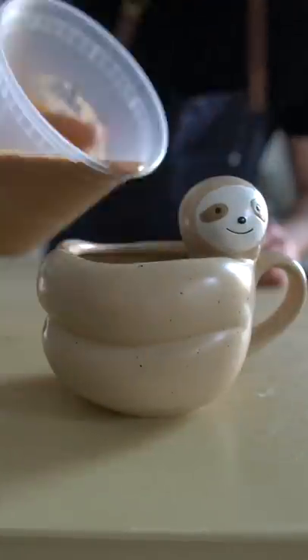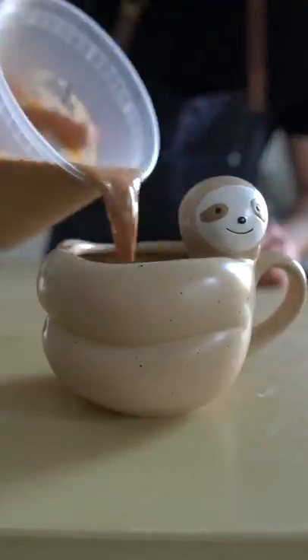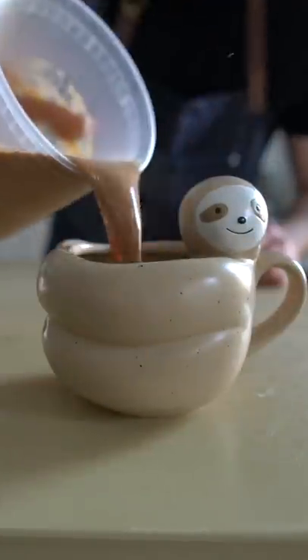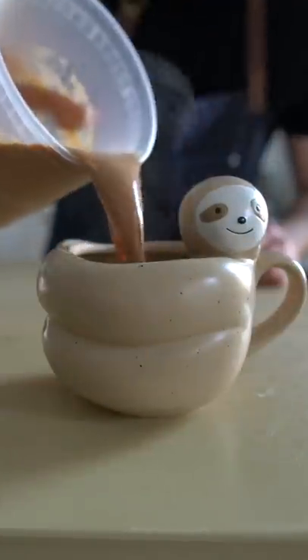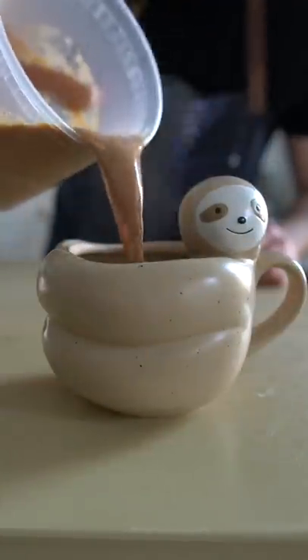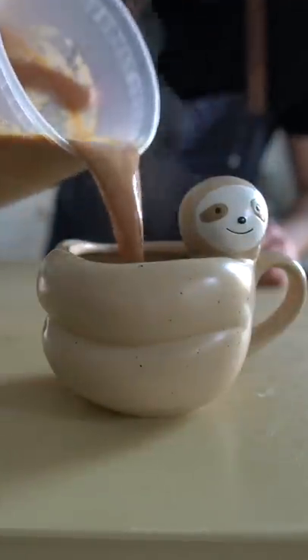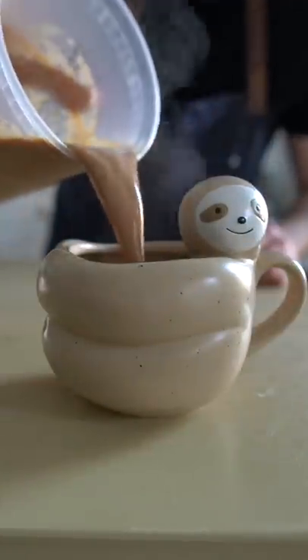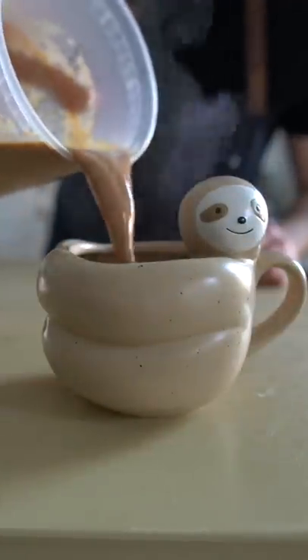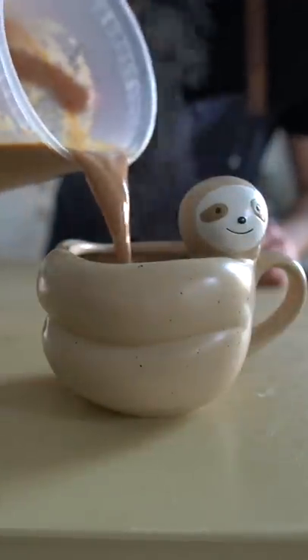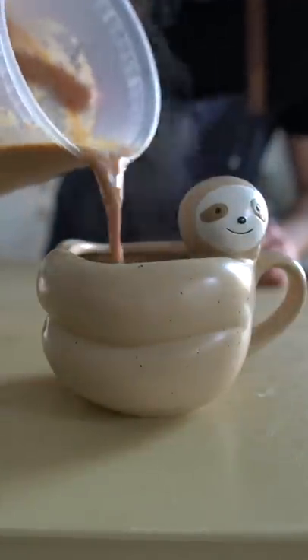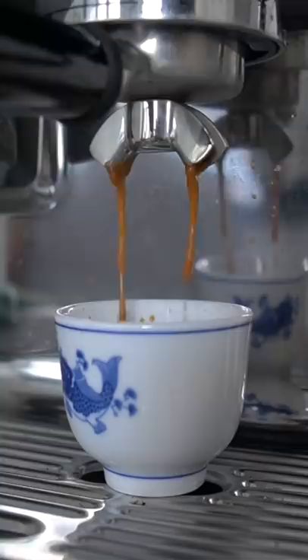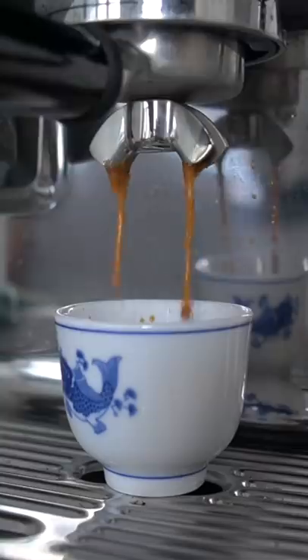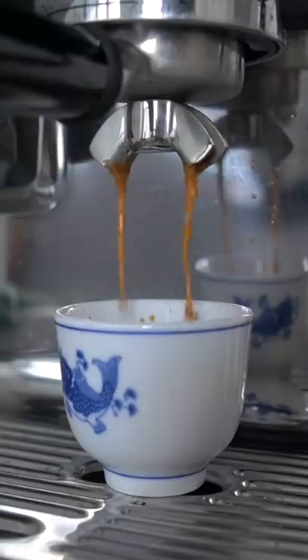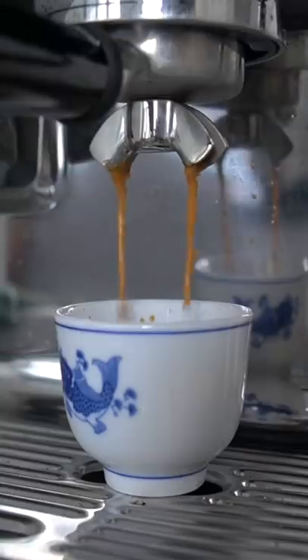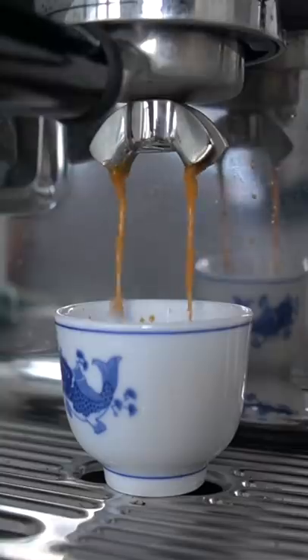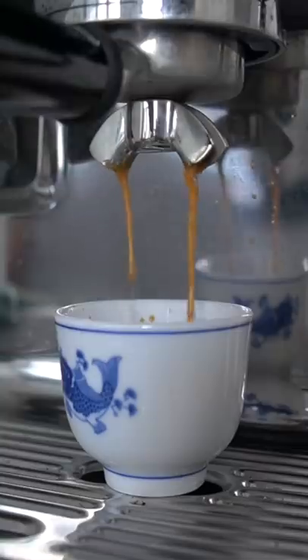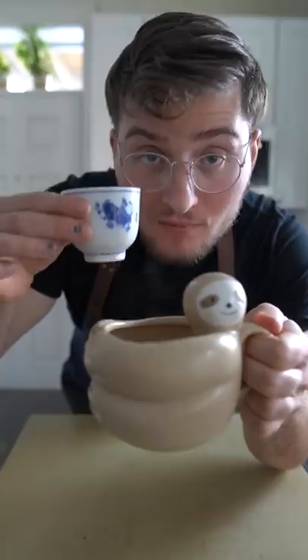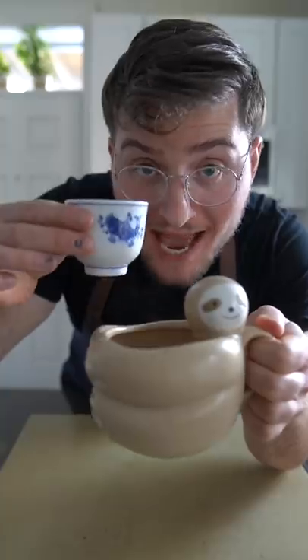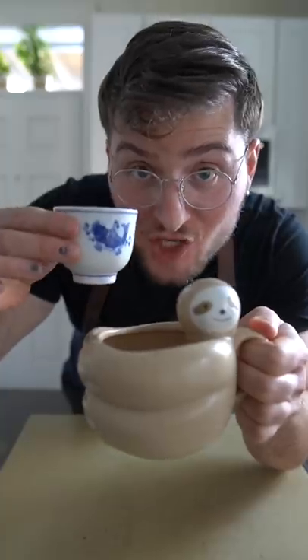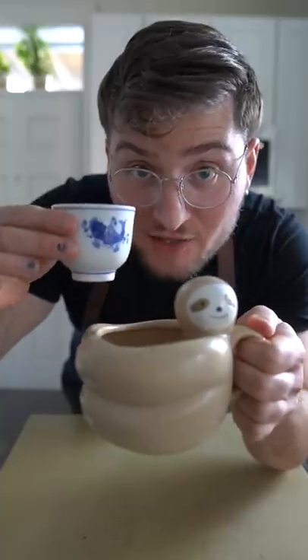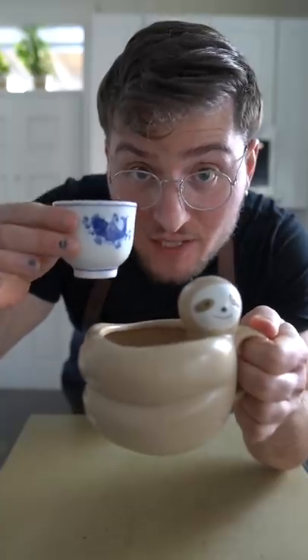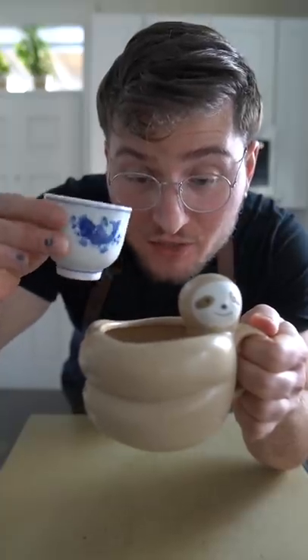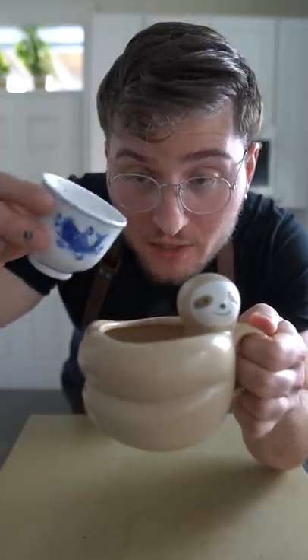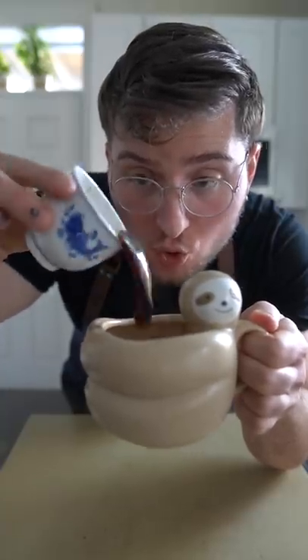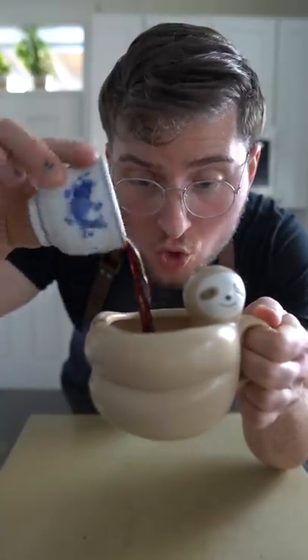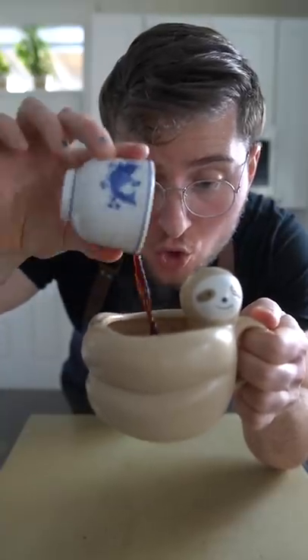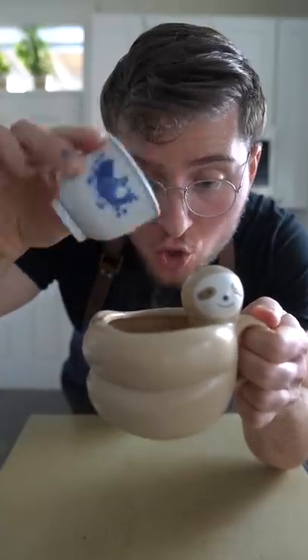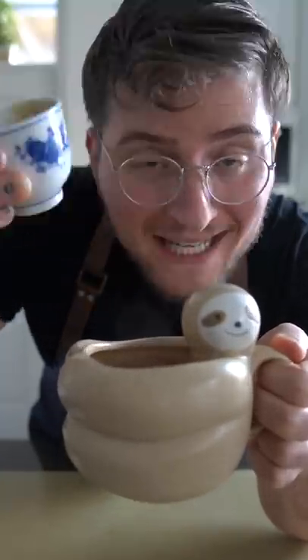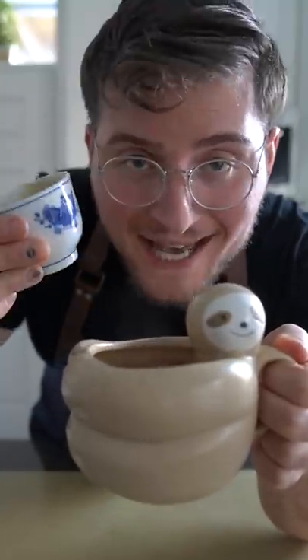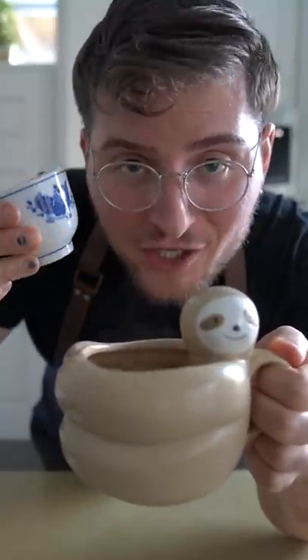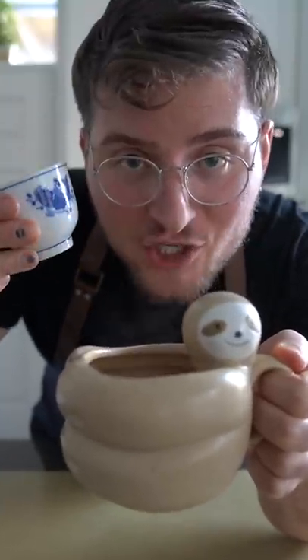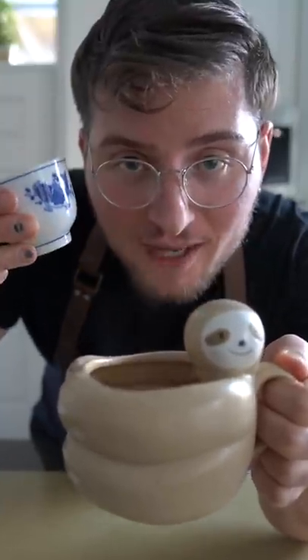Pour it into your favorite mug and if you're feeling feisty, check this out — add a shot of espresso to it and you've got a dirty chai.